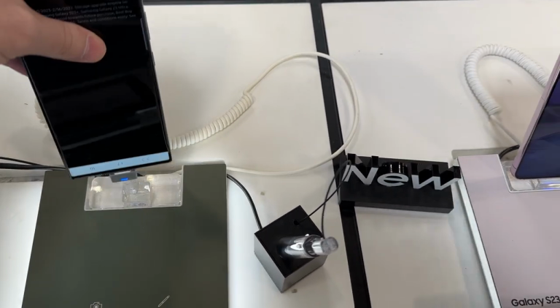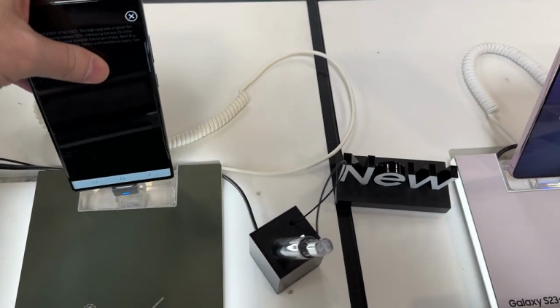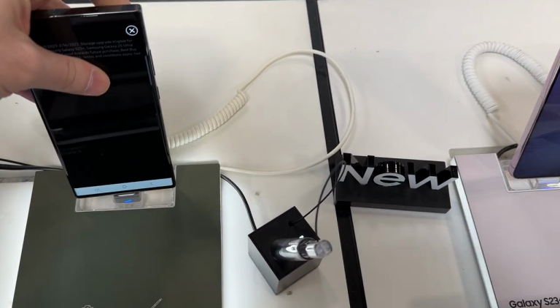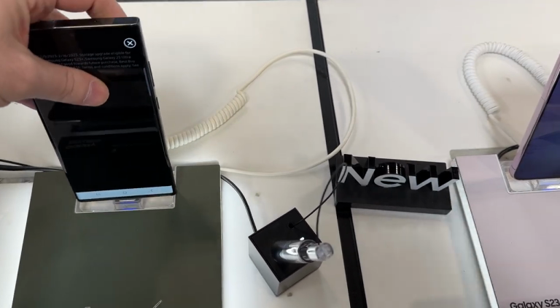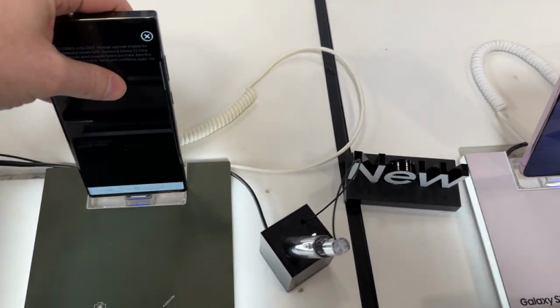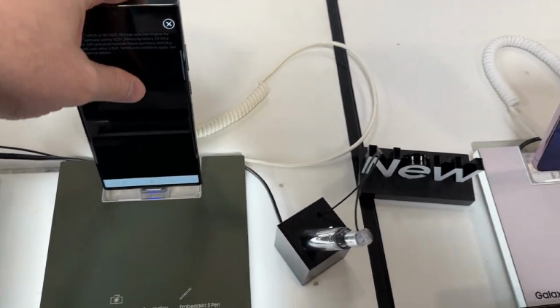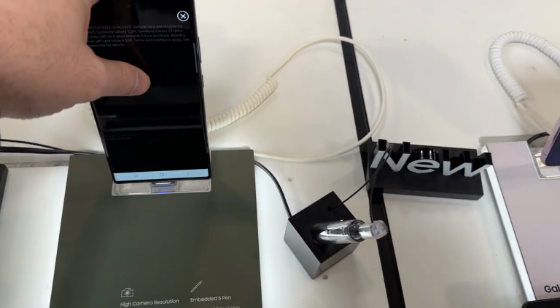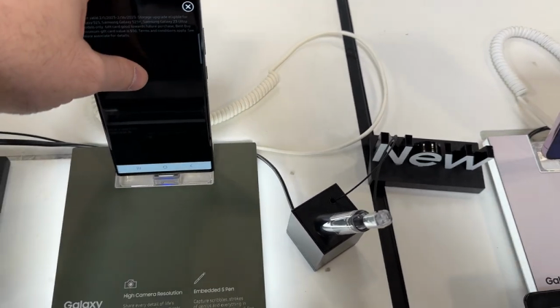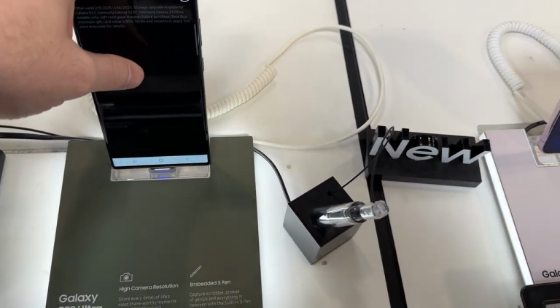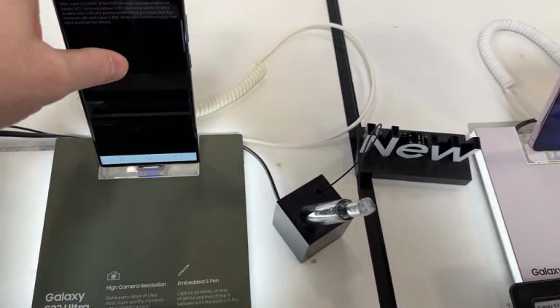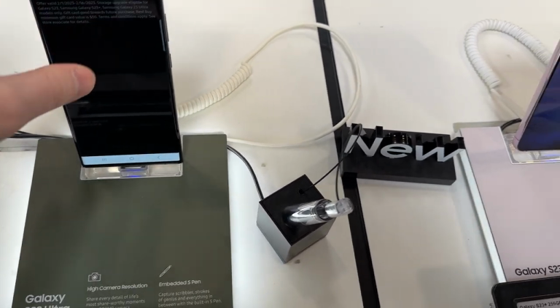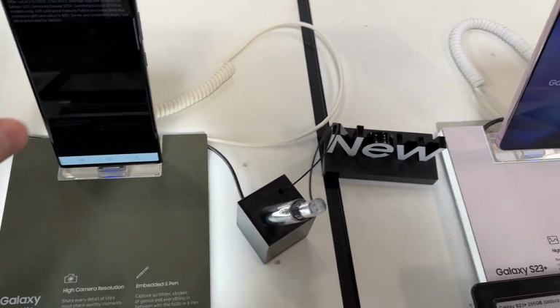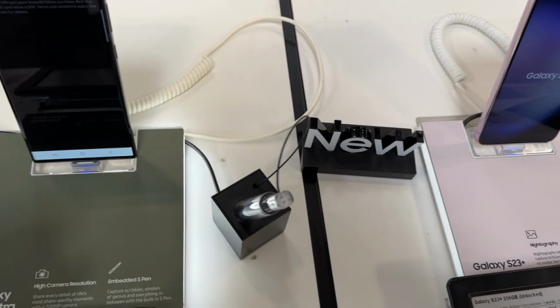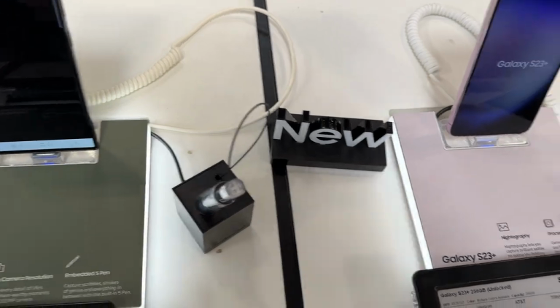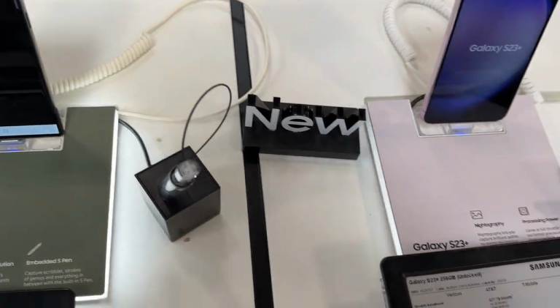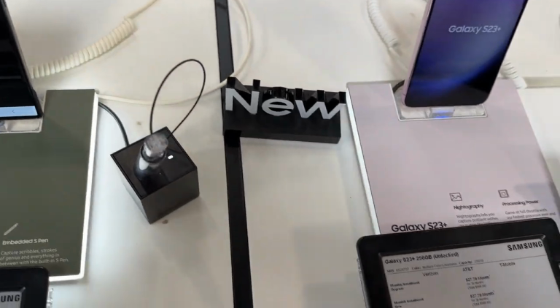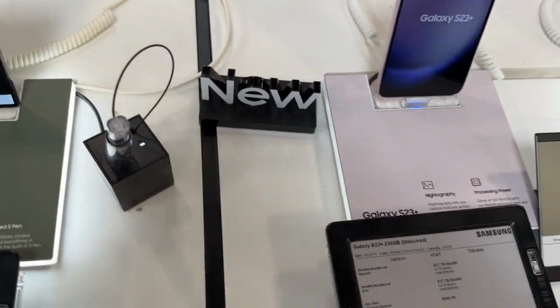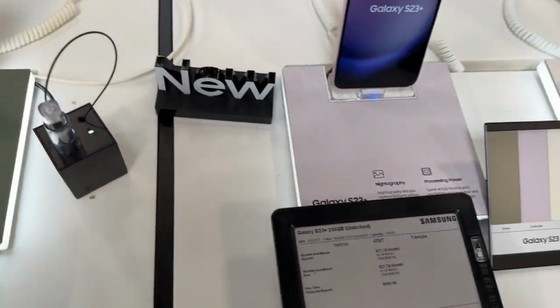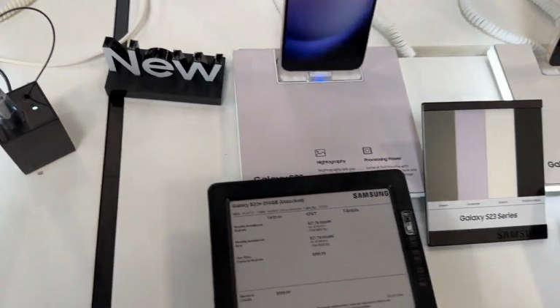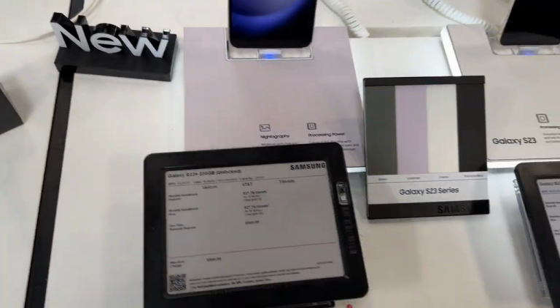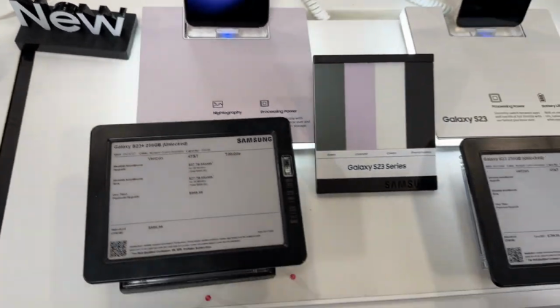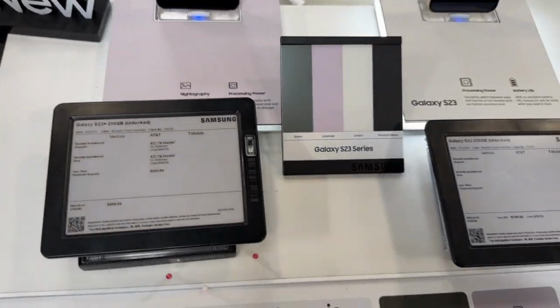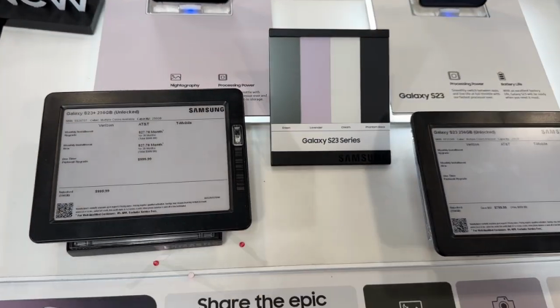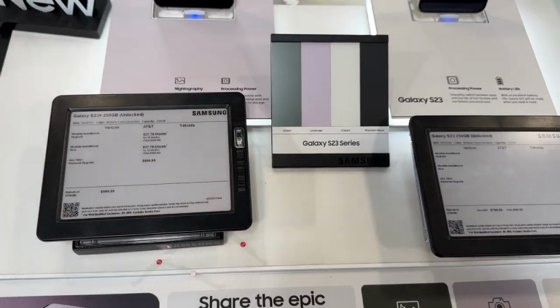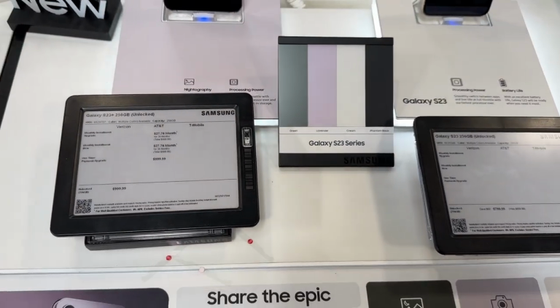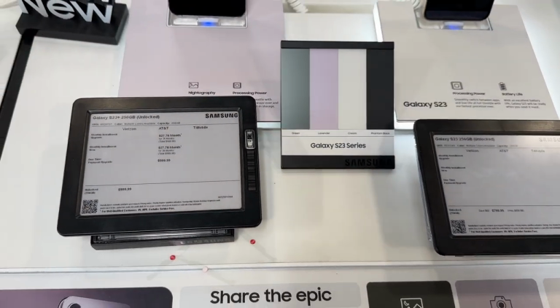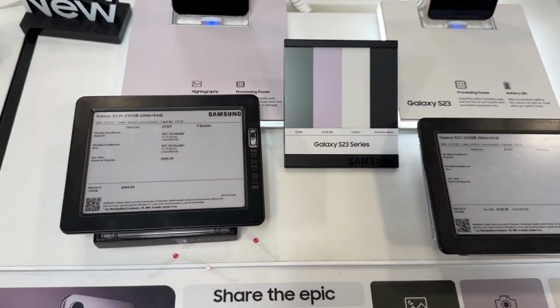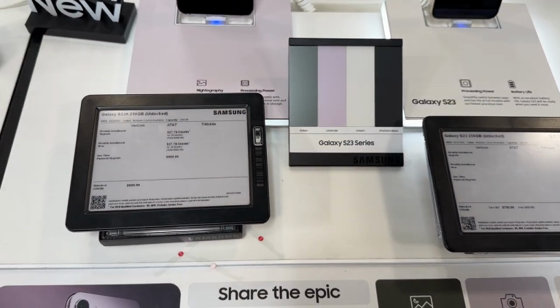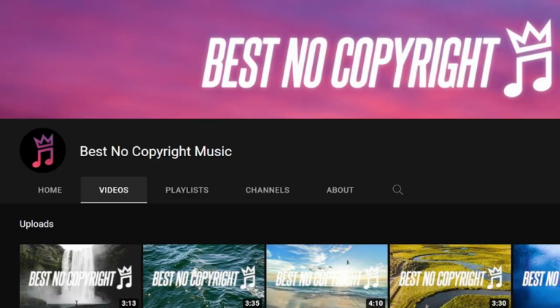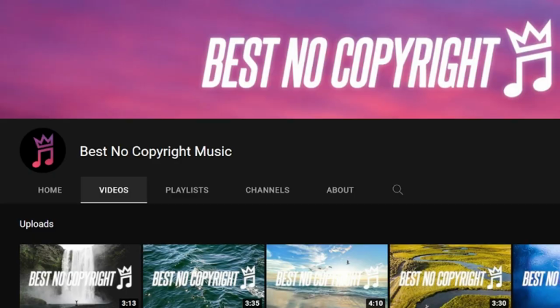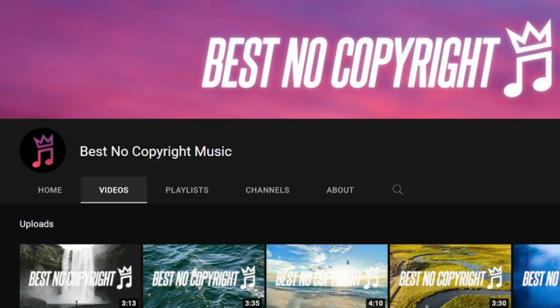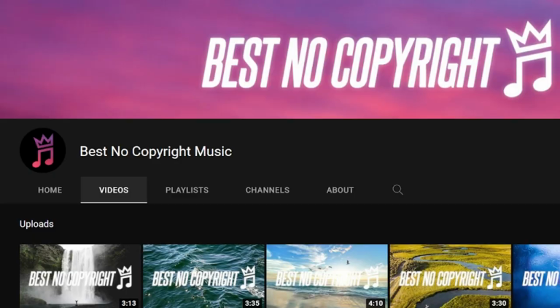If you want to see a retail unboxing, feel free to subscribe. Catch you in the next video.